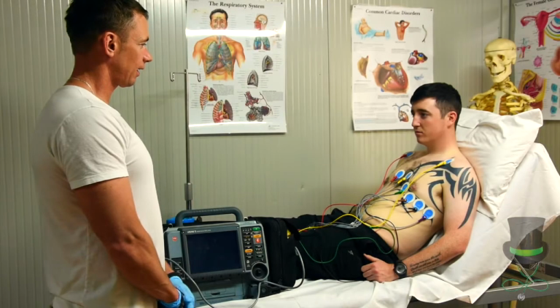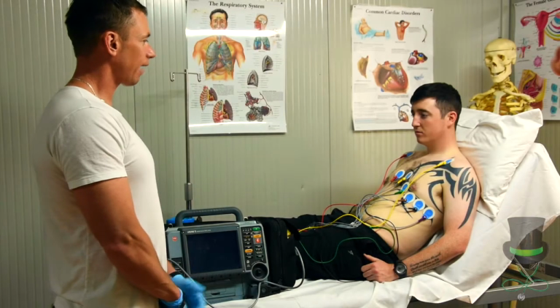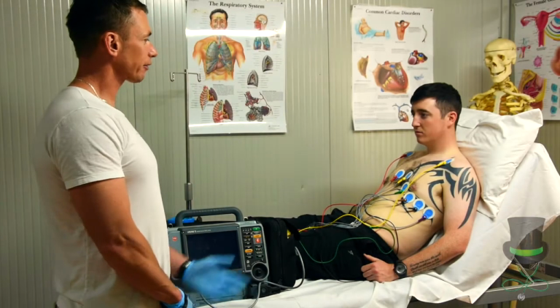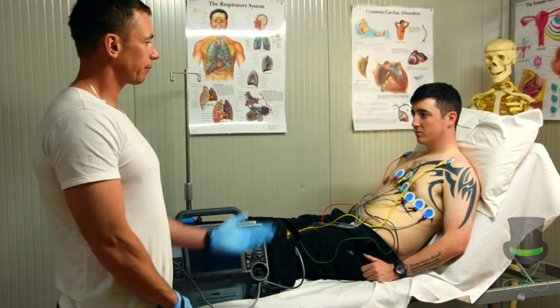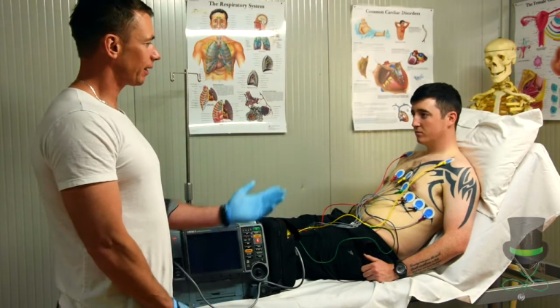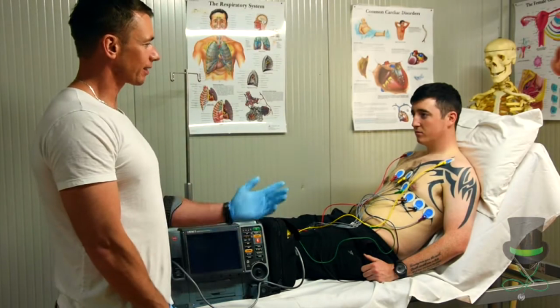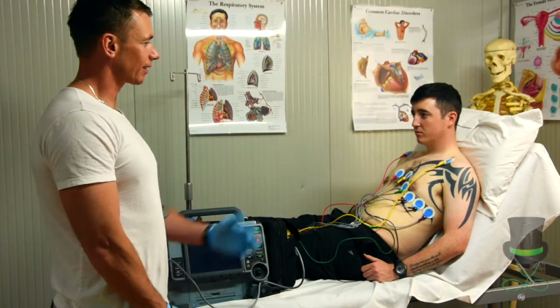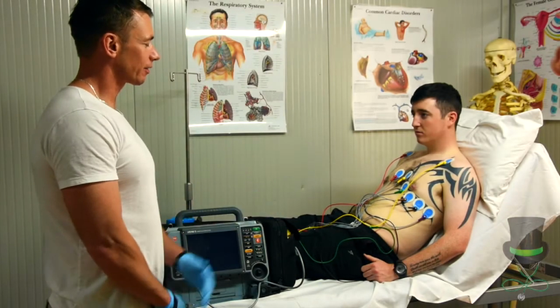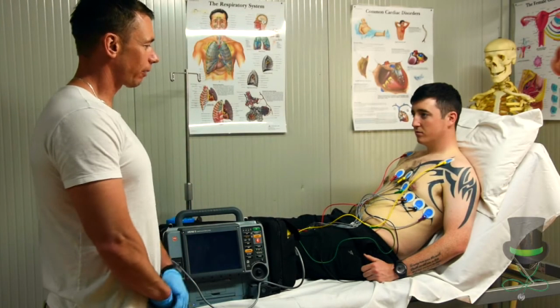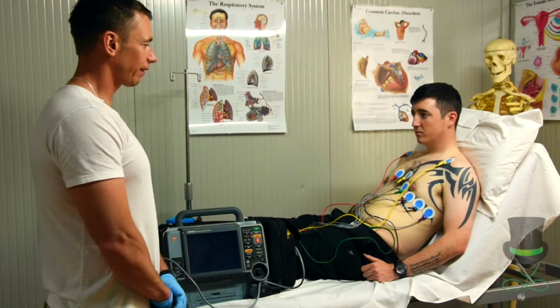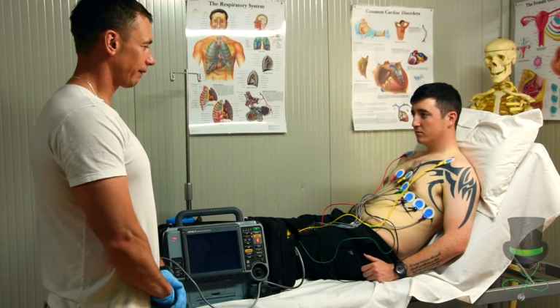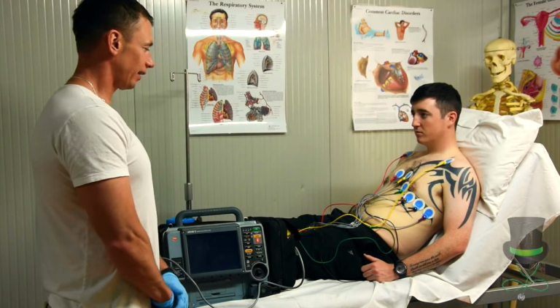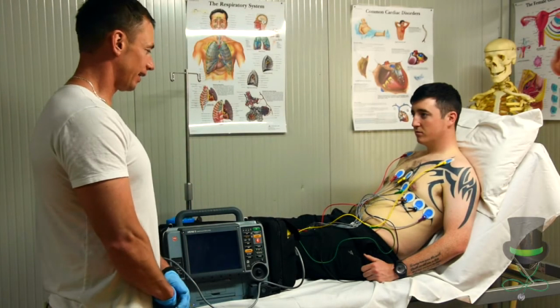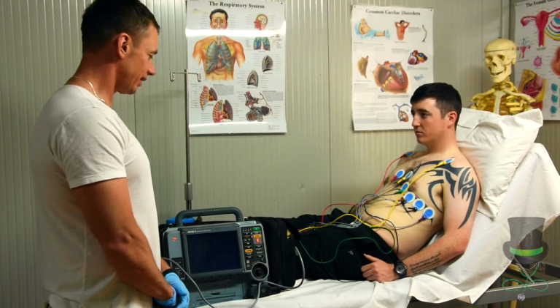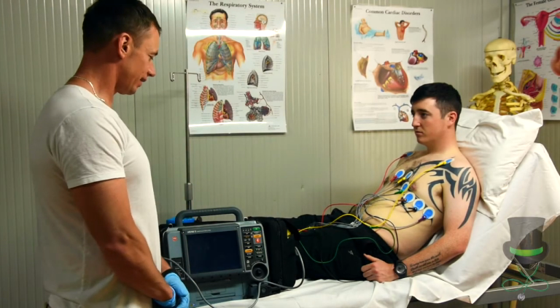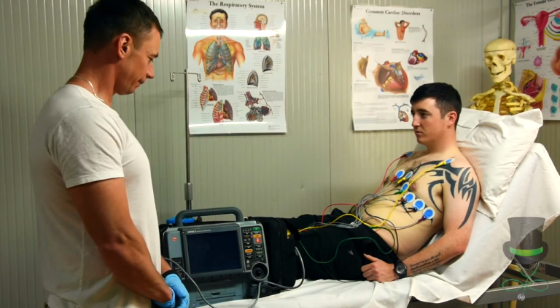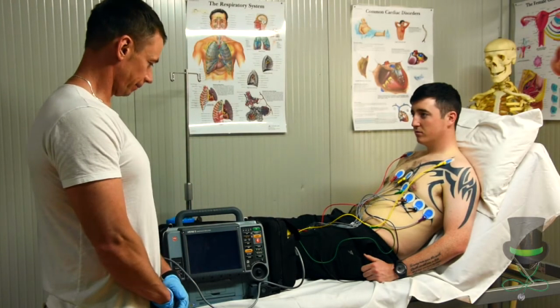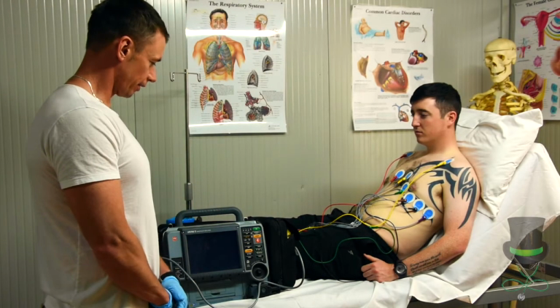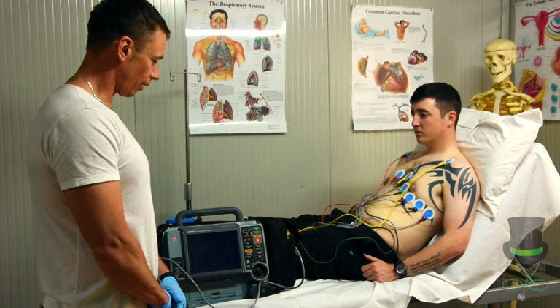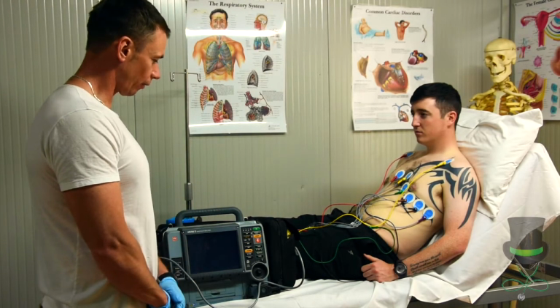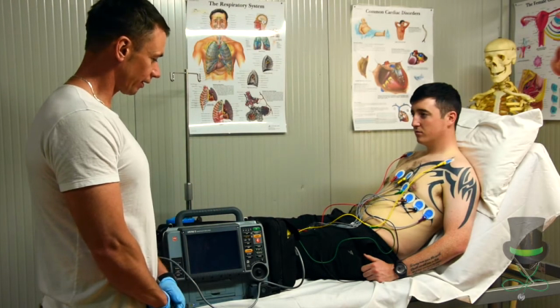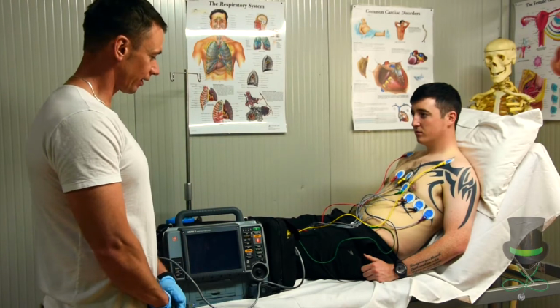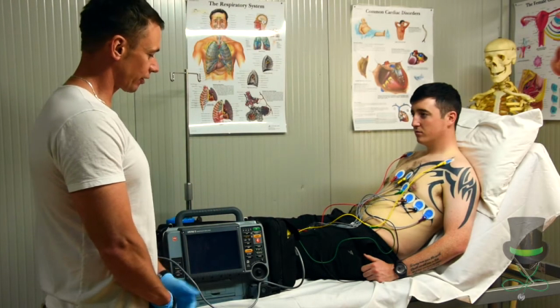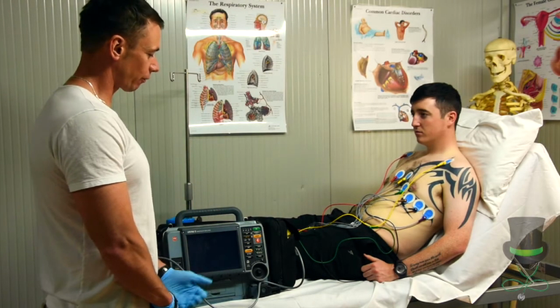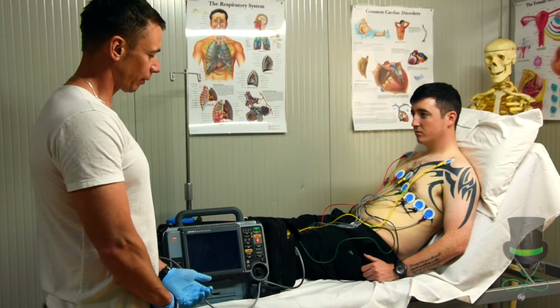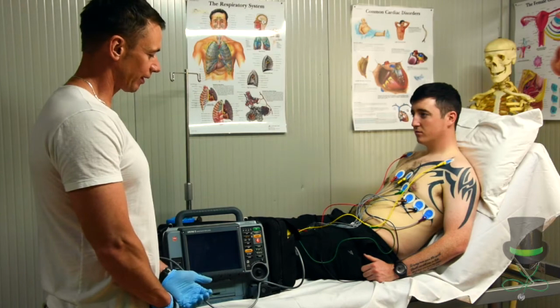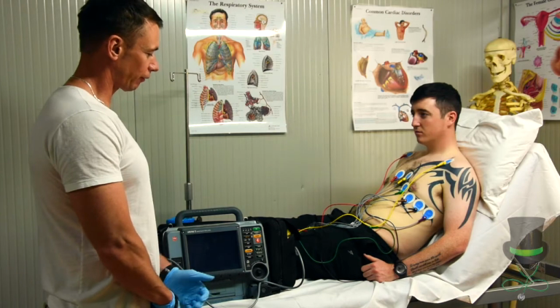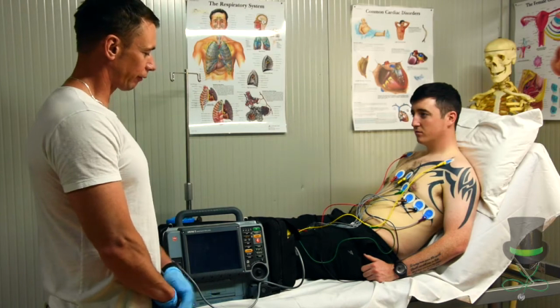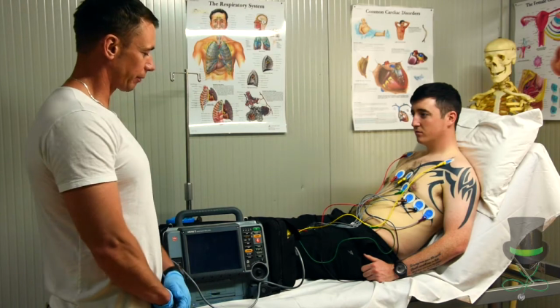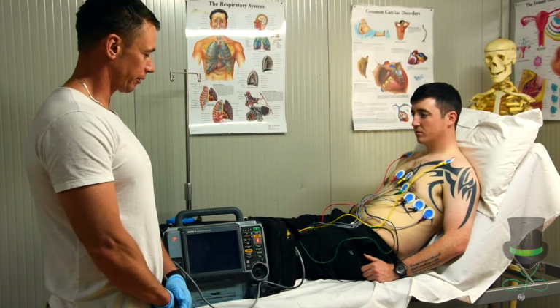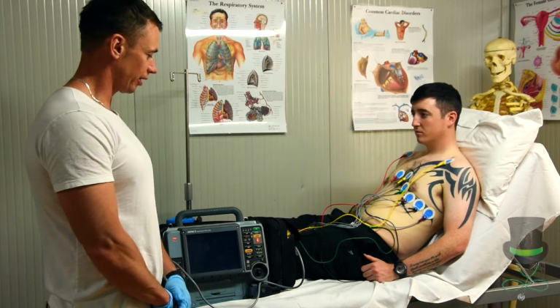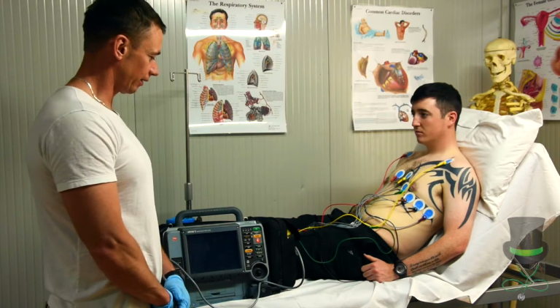After you place on the 12 leads, you now want to get your printout from your machine.